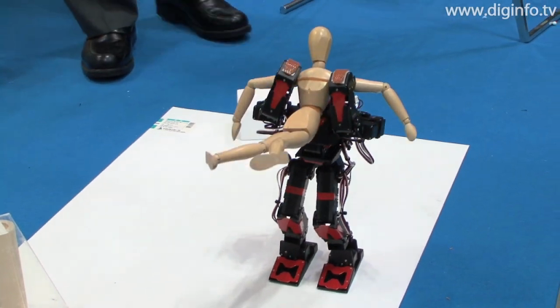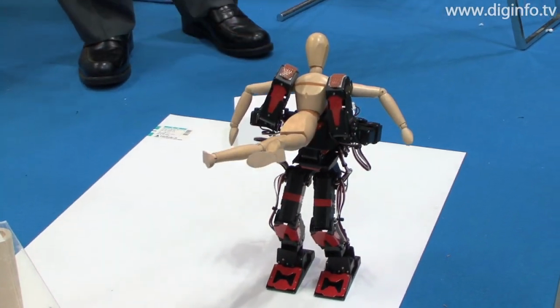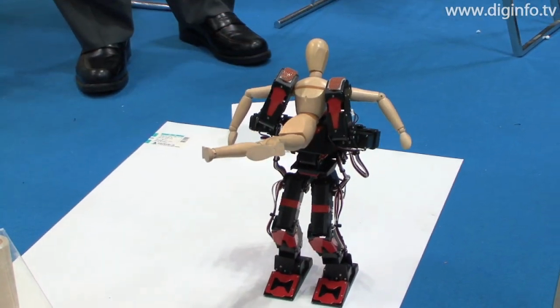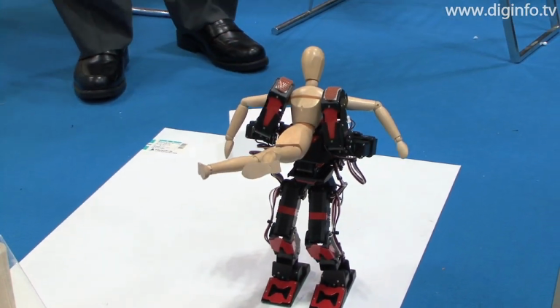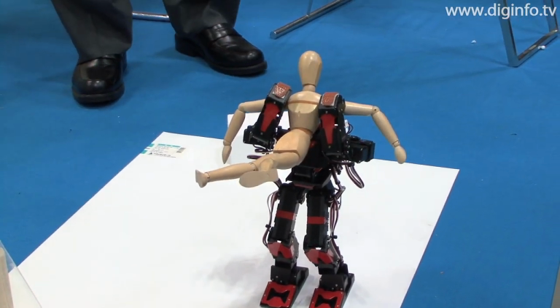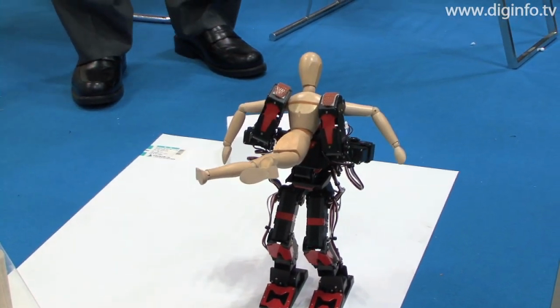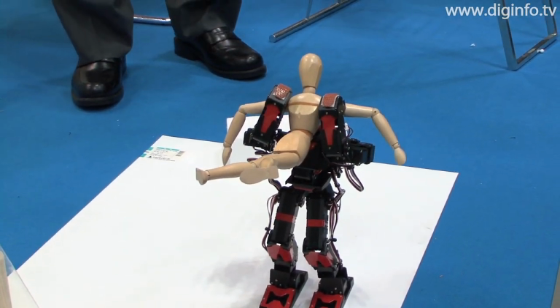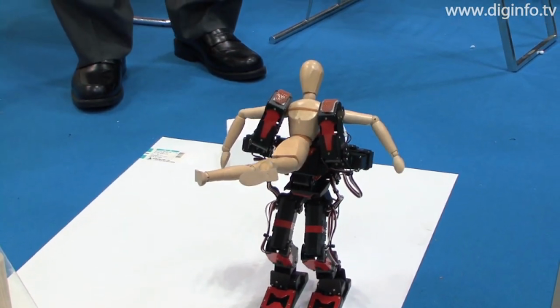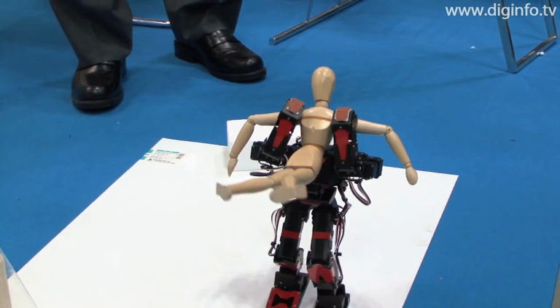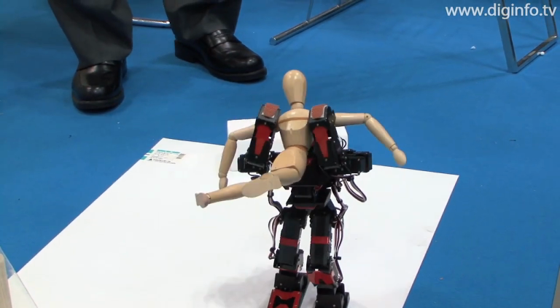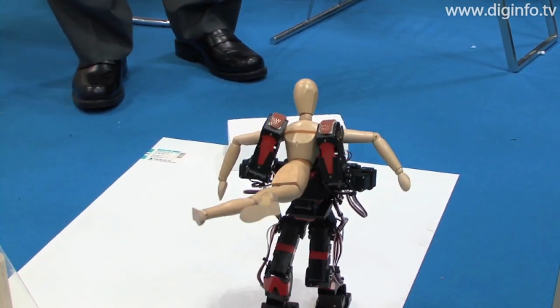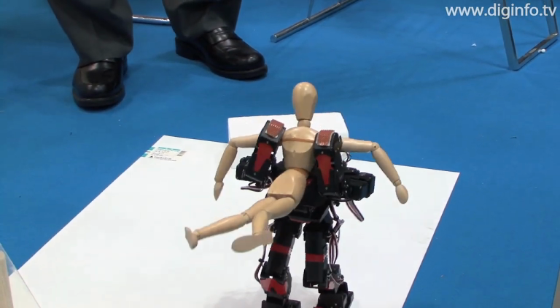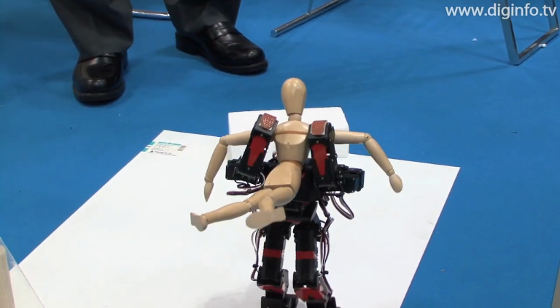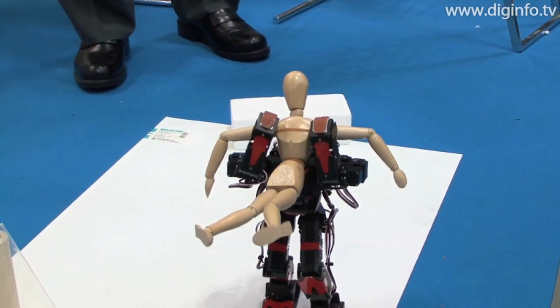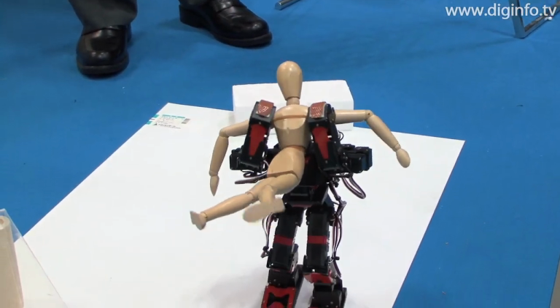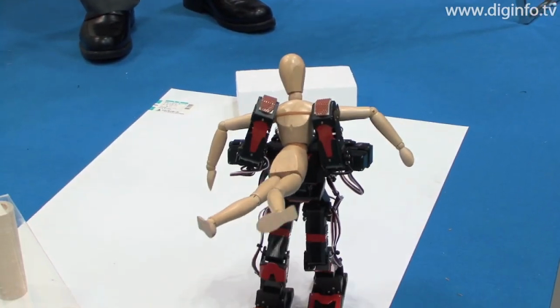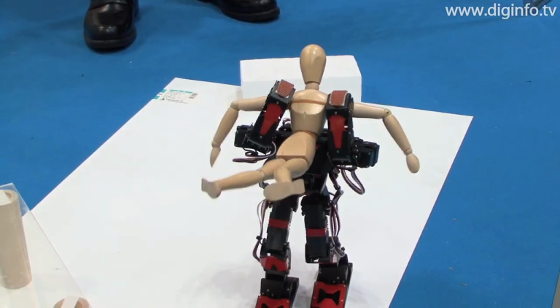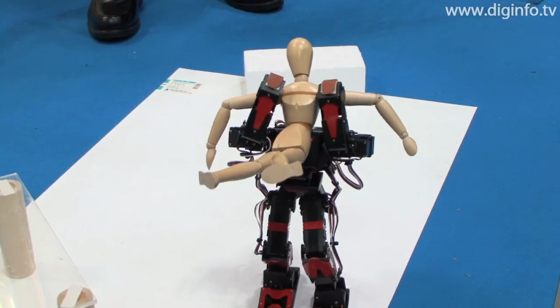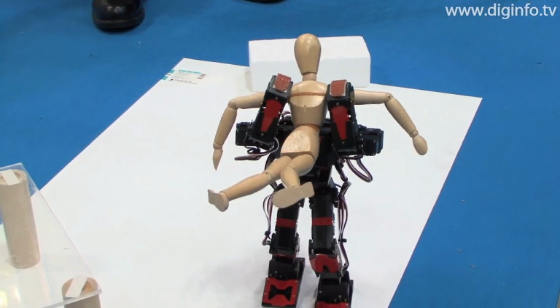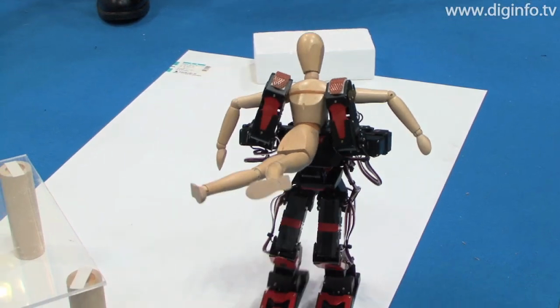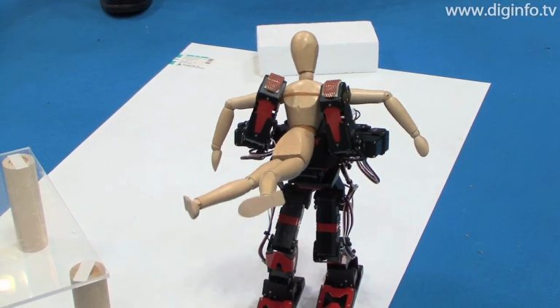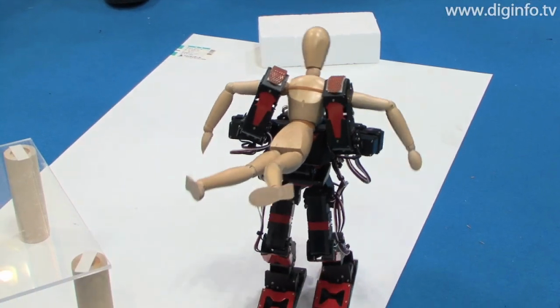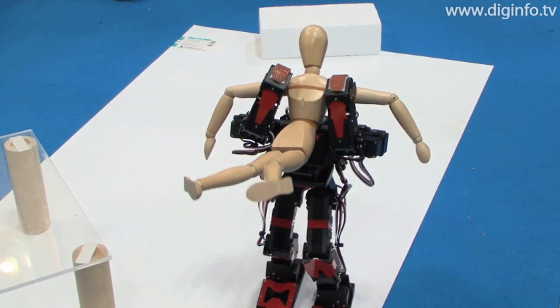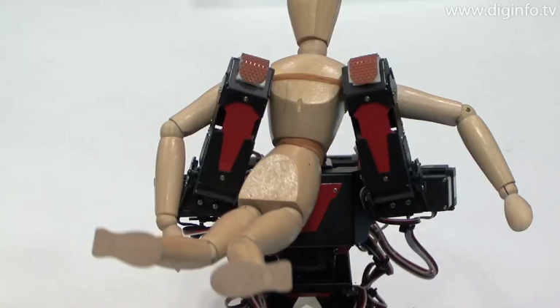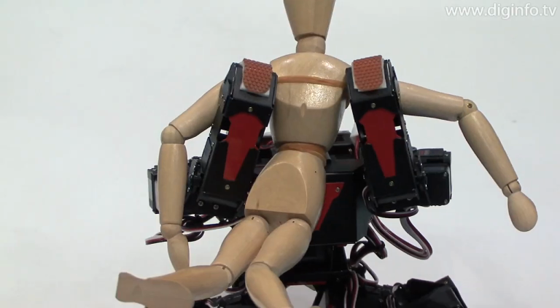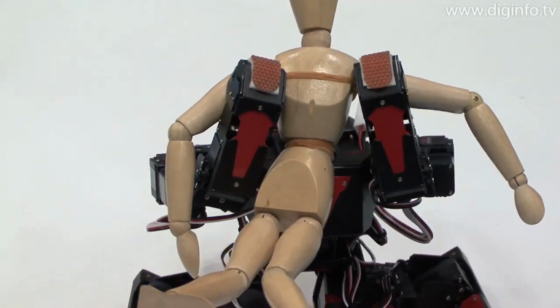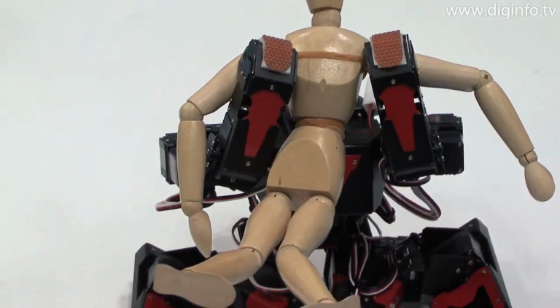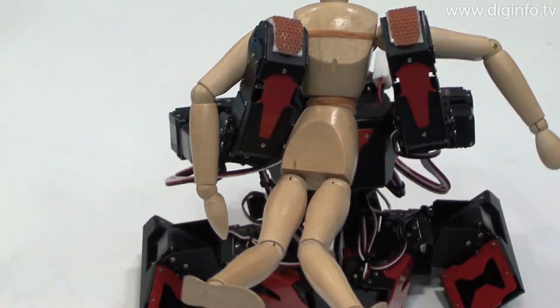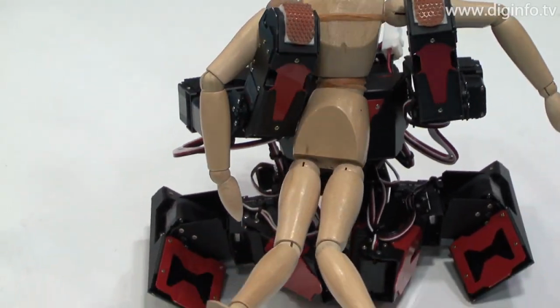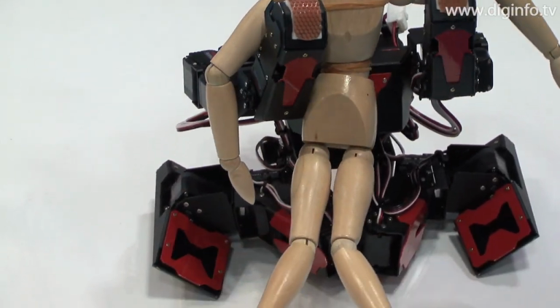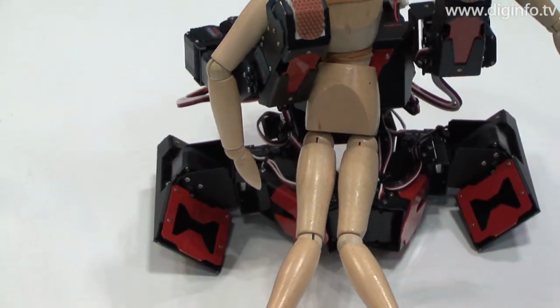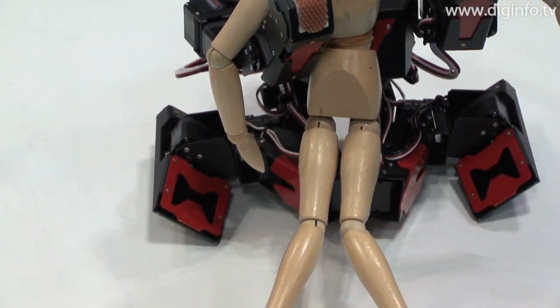The JO-ZERO Robot Kit was released in September 2009, priced at 126,000 yen including tax.